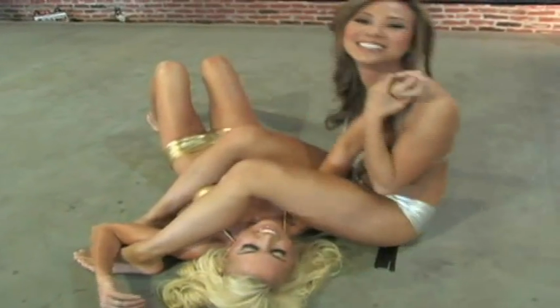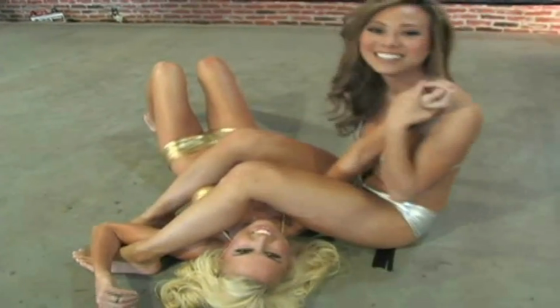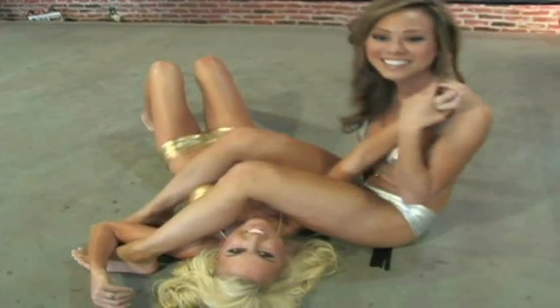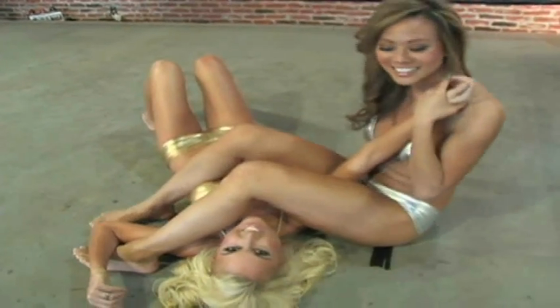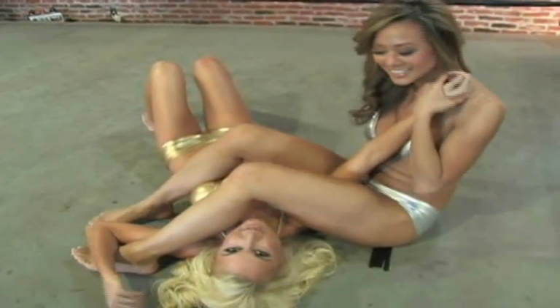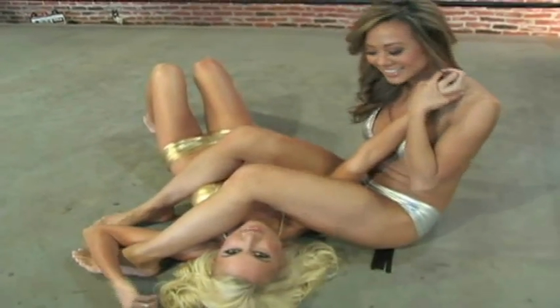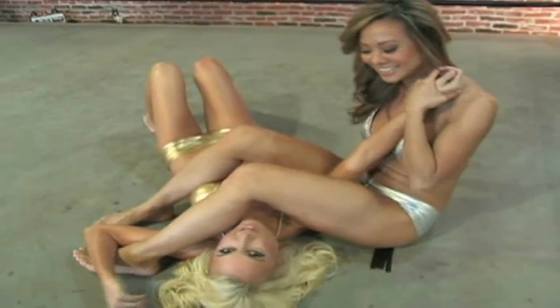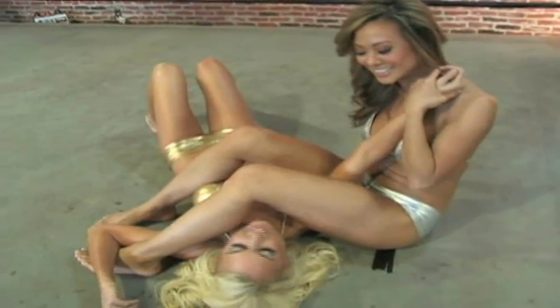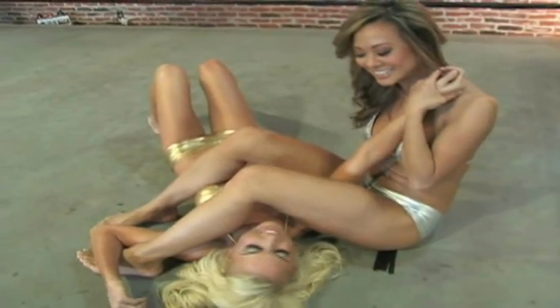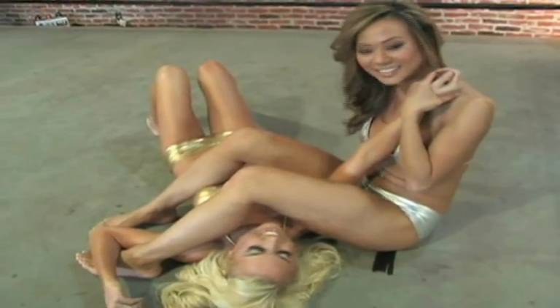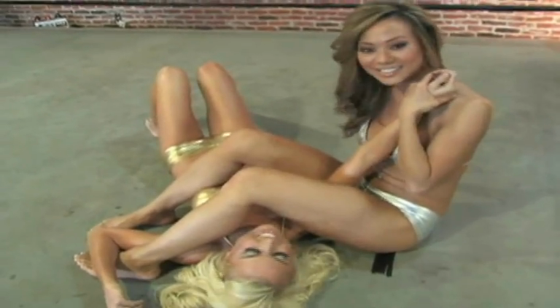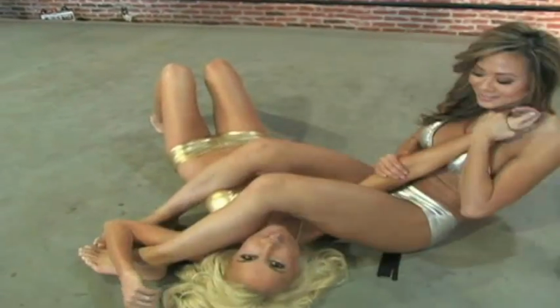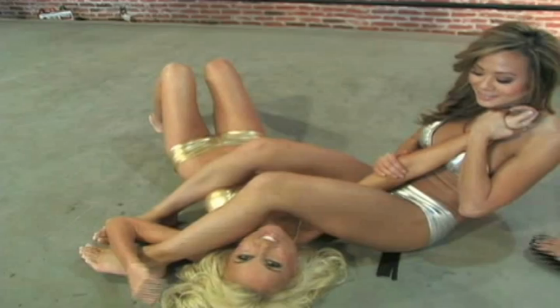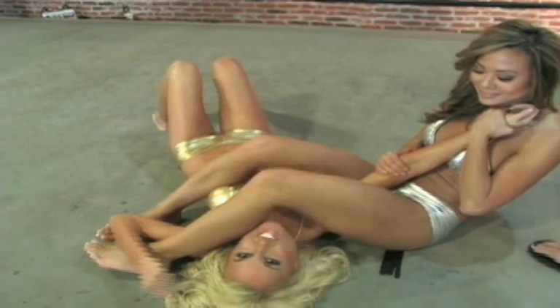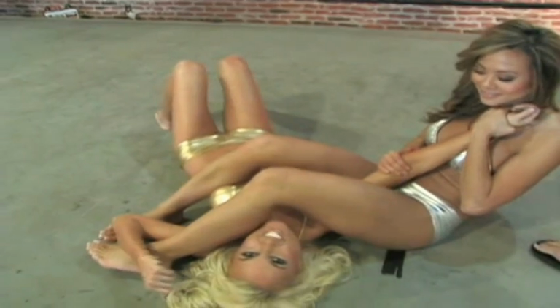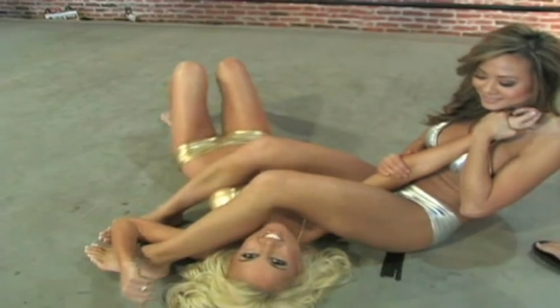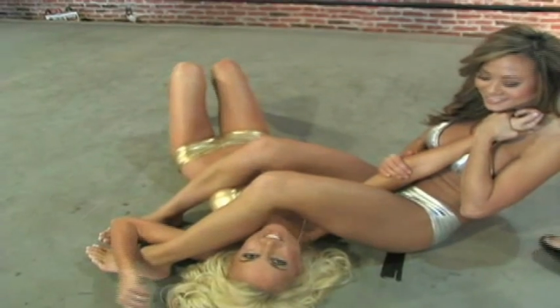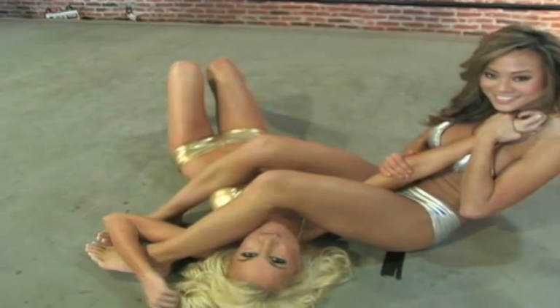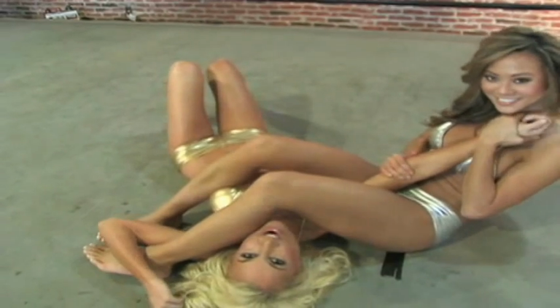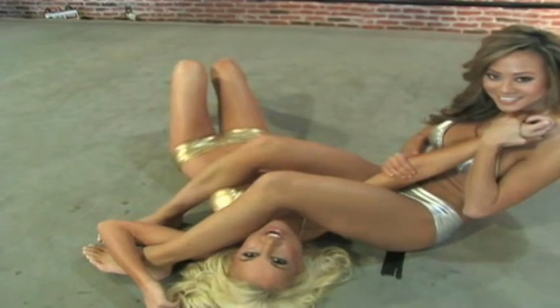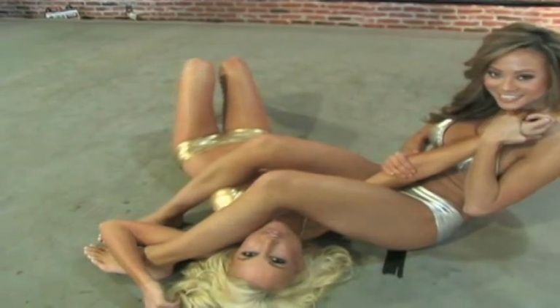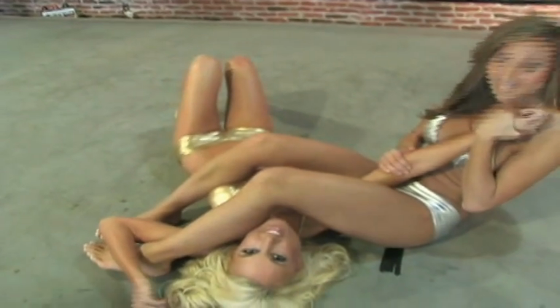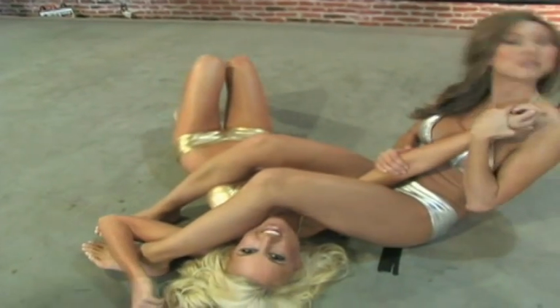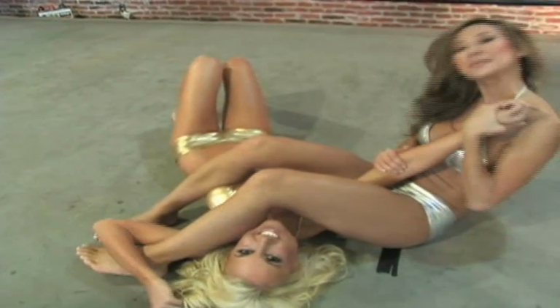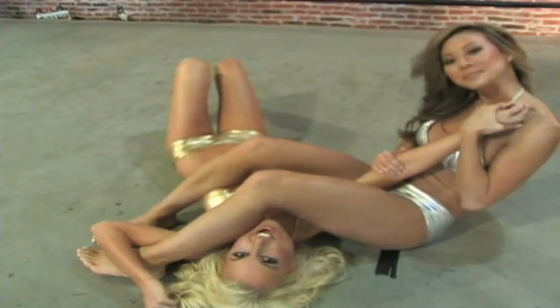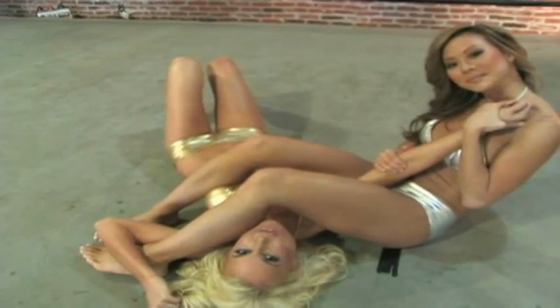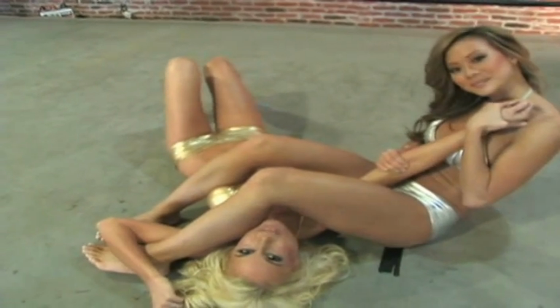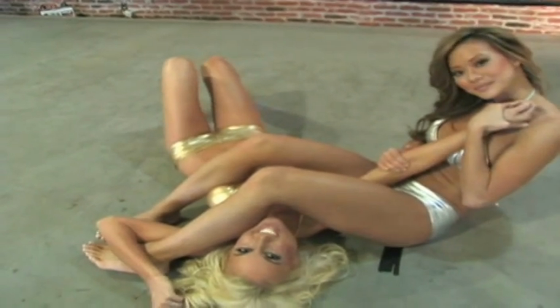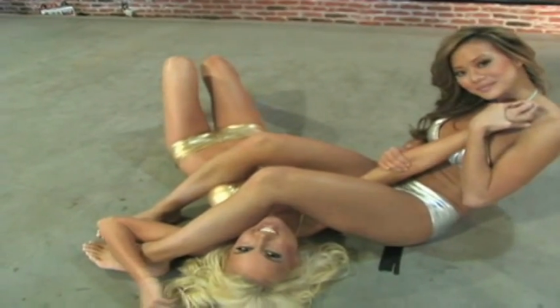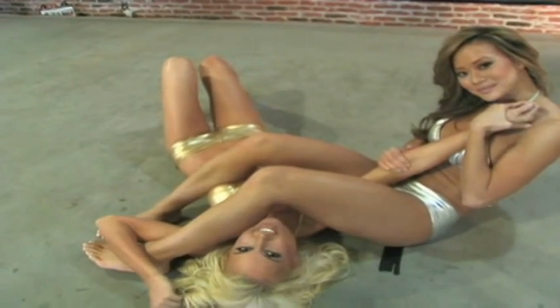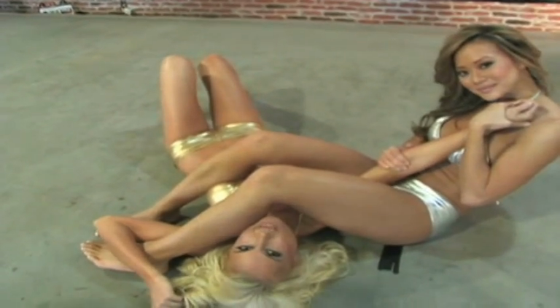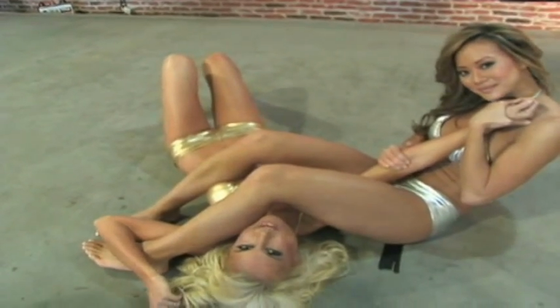She had to snap my arm off! Be sure to check us out tomorrow for the next hot bikini knockout move.